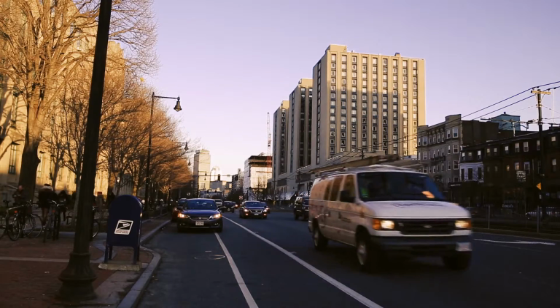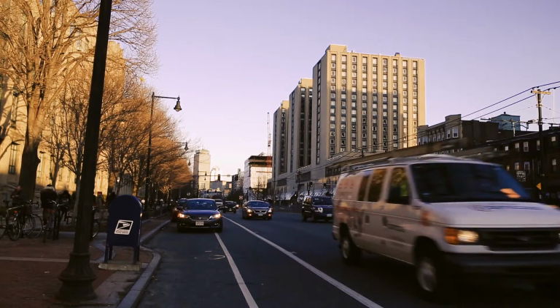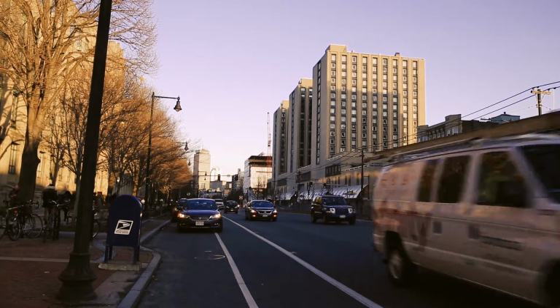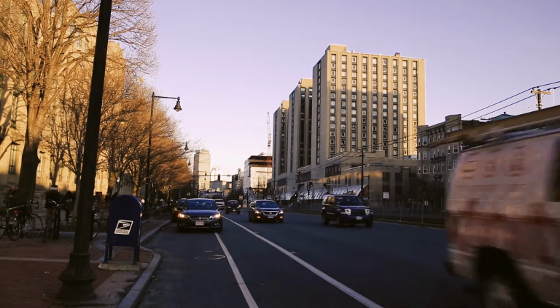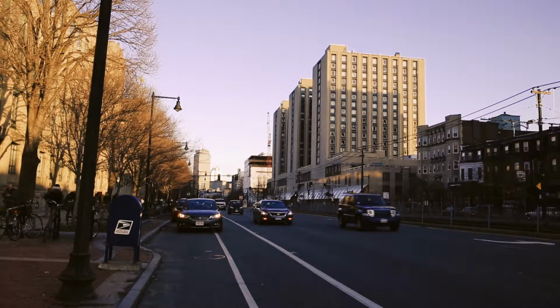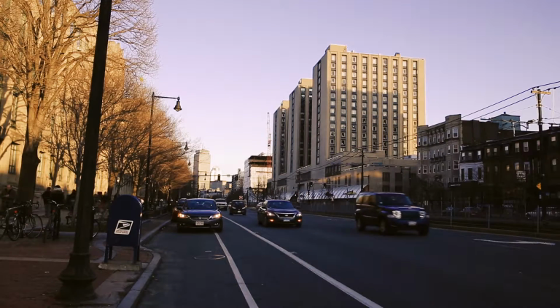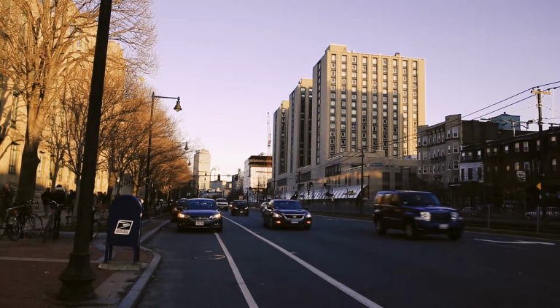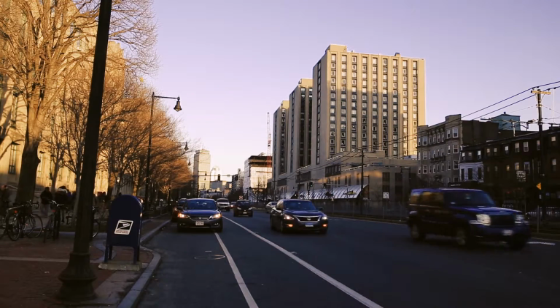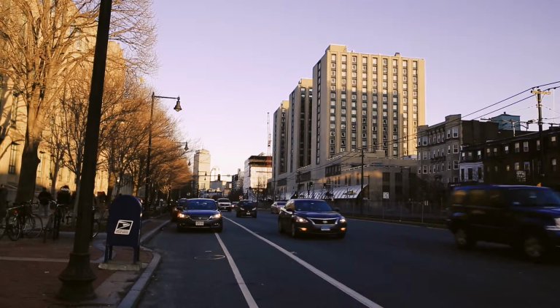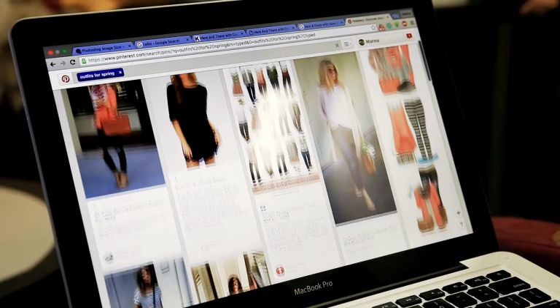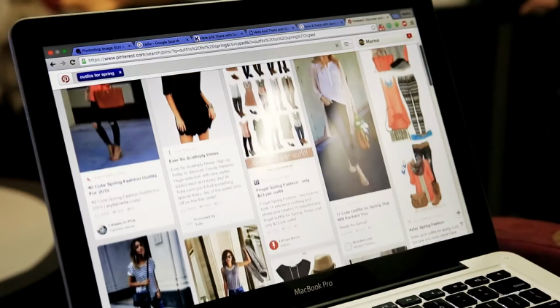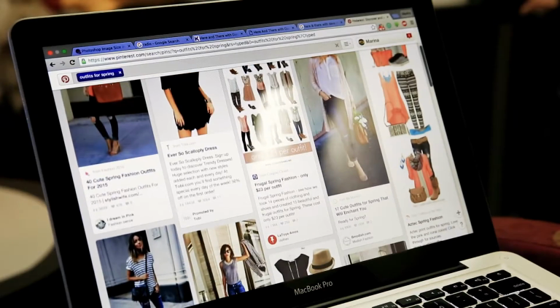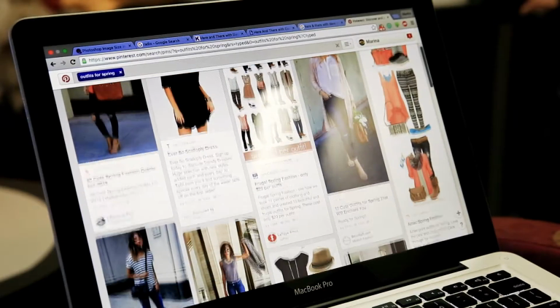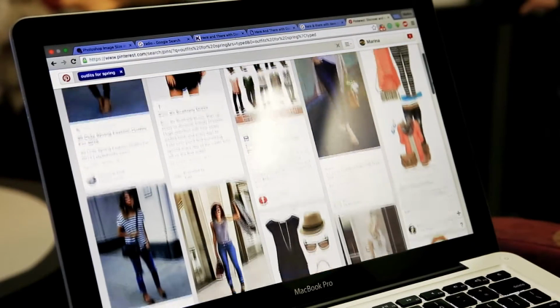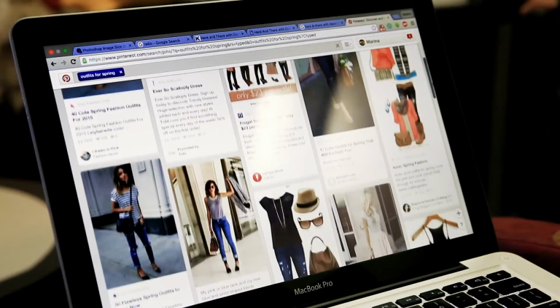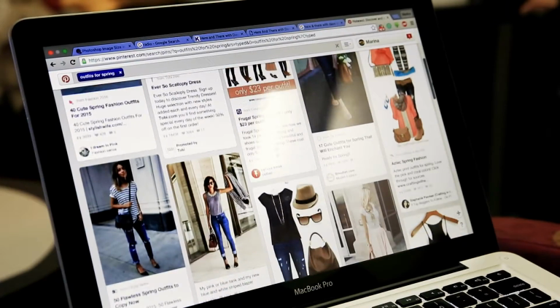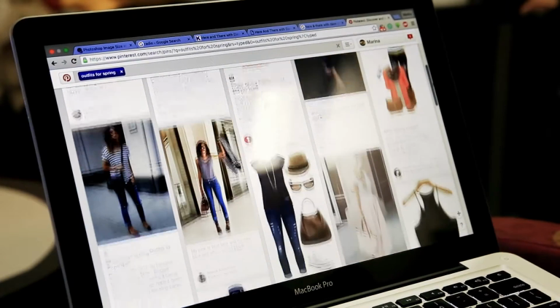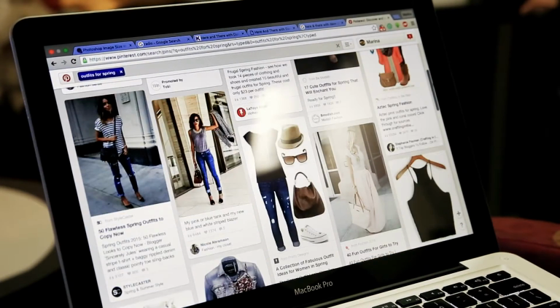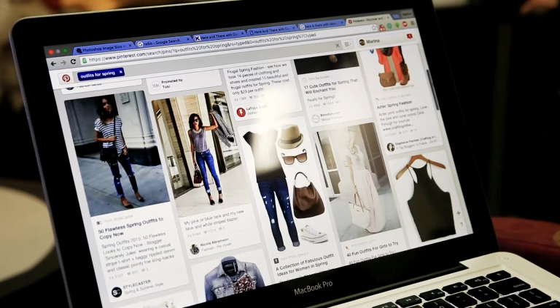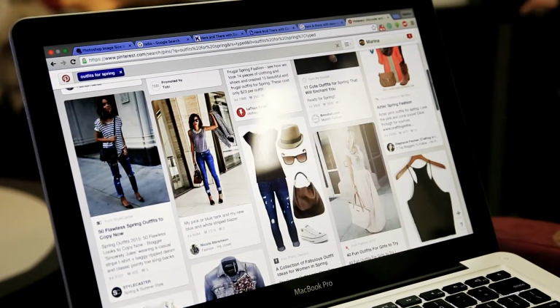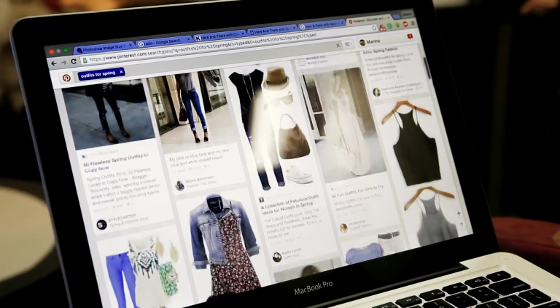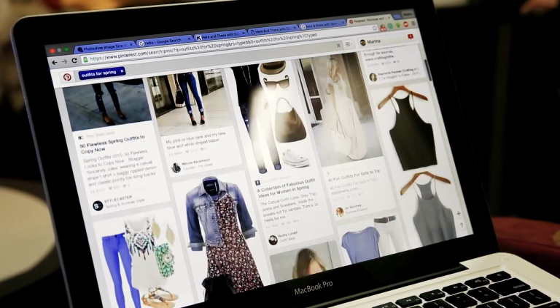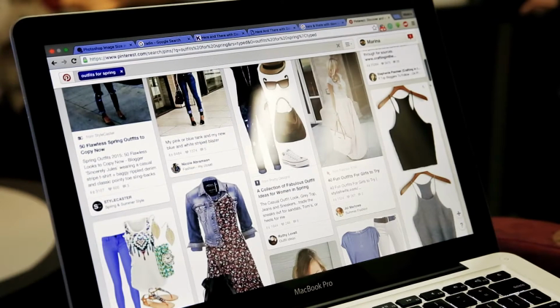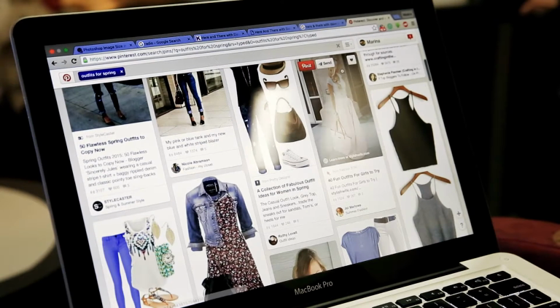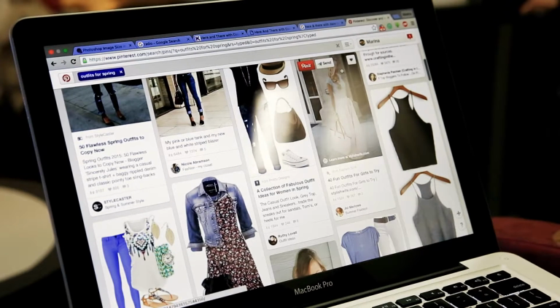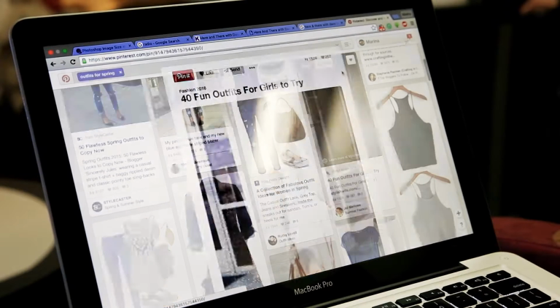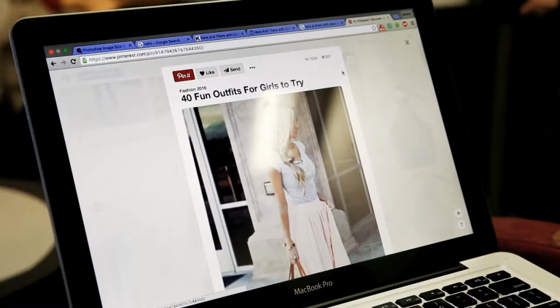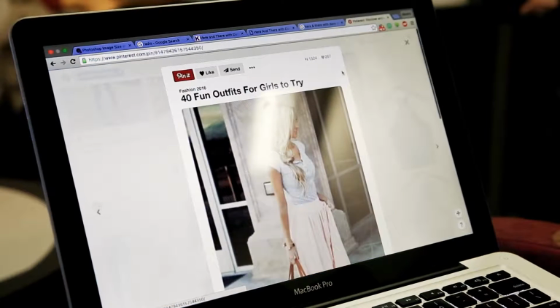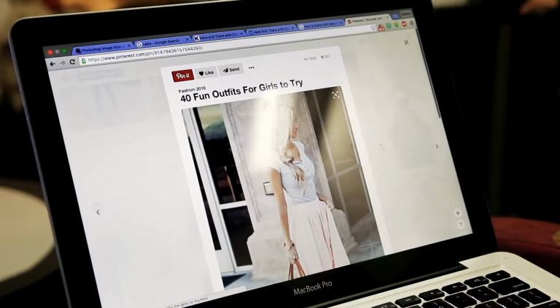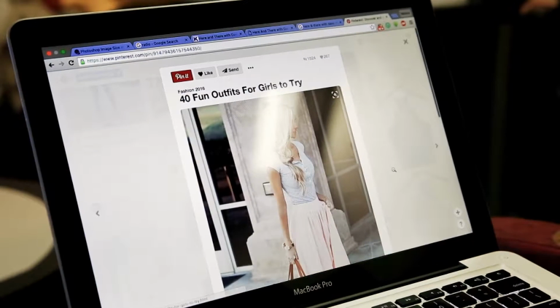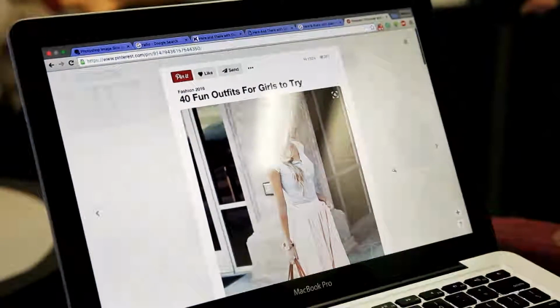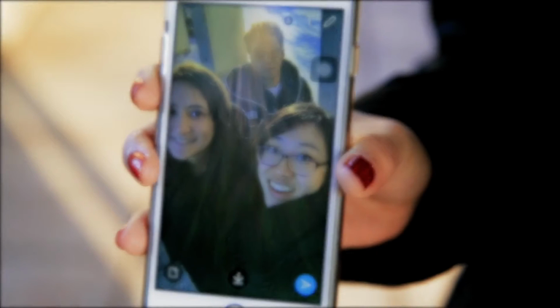So what if Nationwide made your bank statement a visual experience? What if instead of names and numbers, you saw pictures?